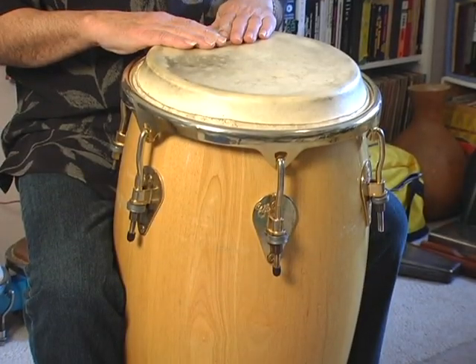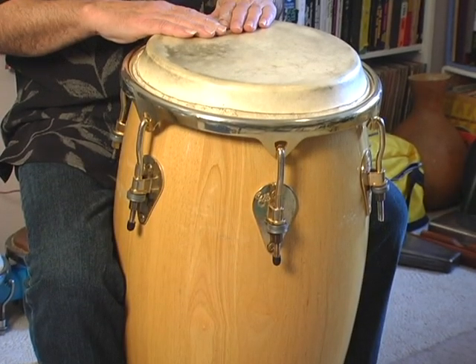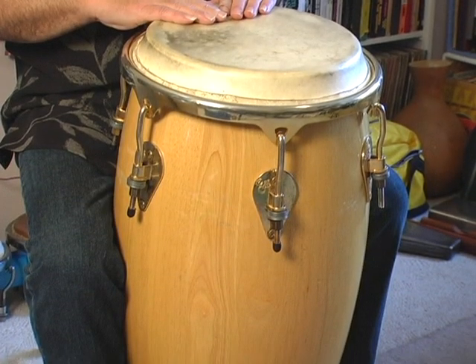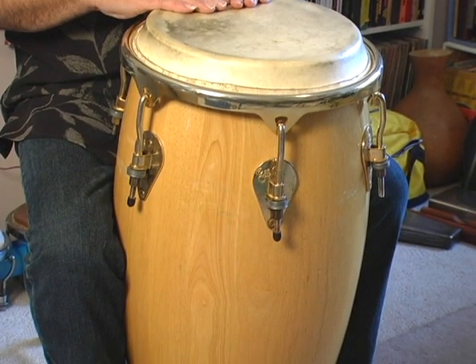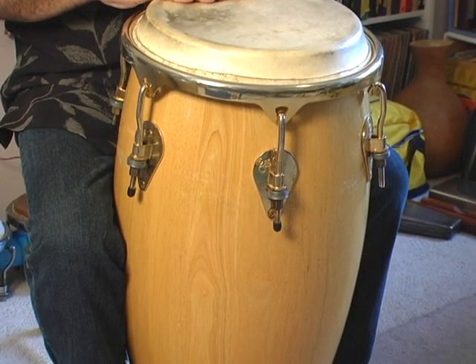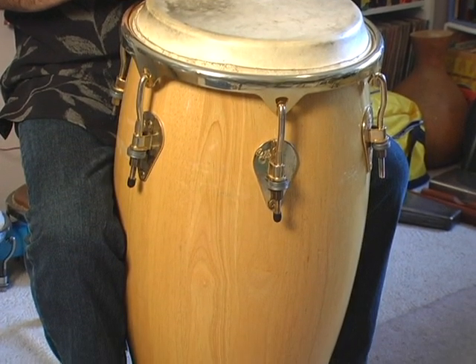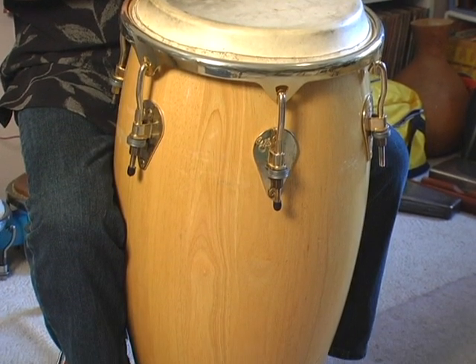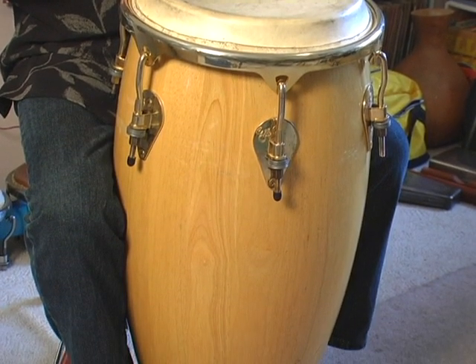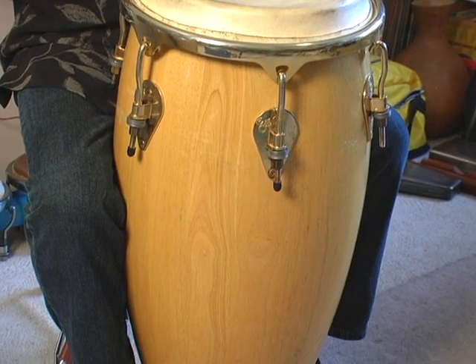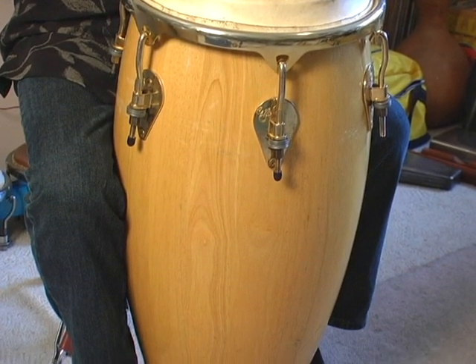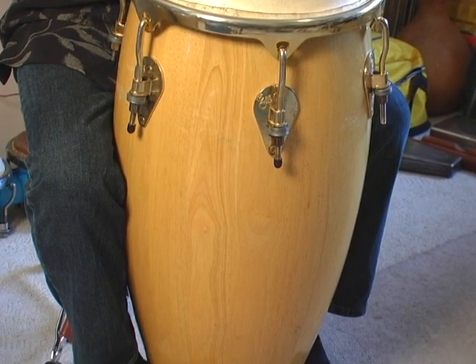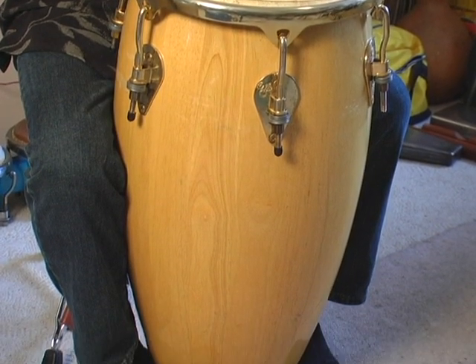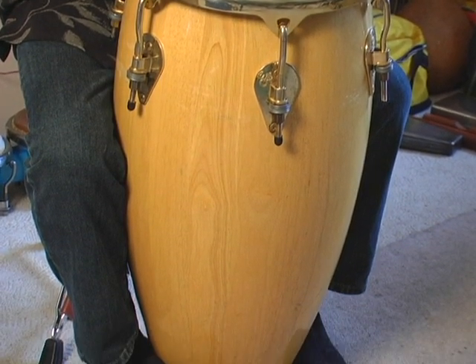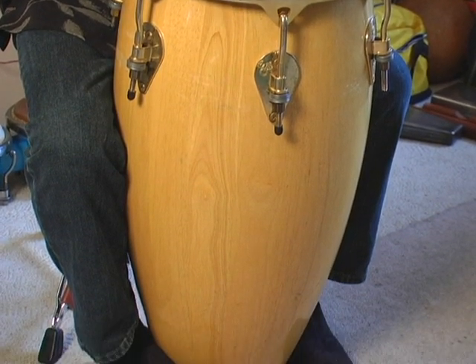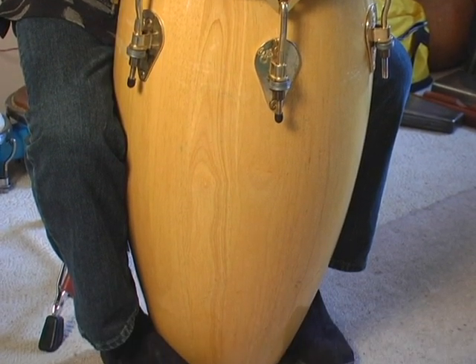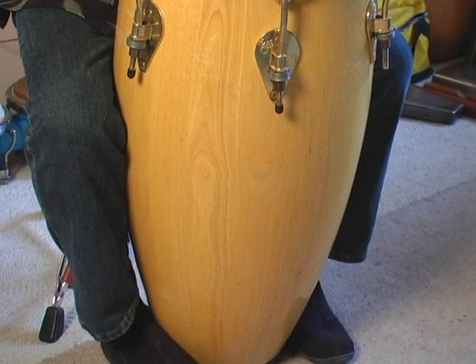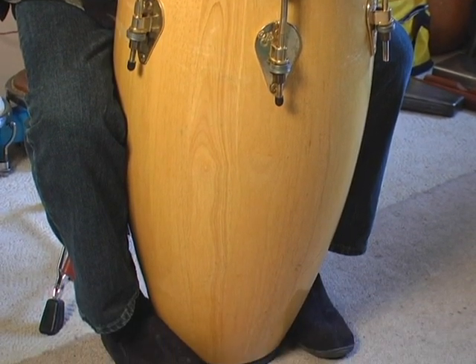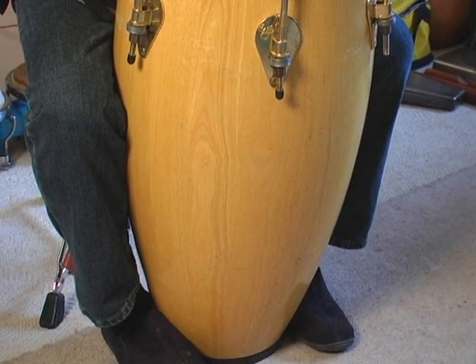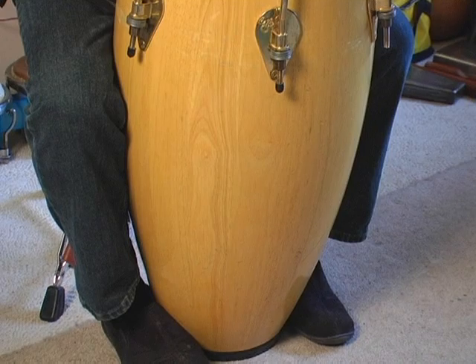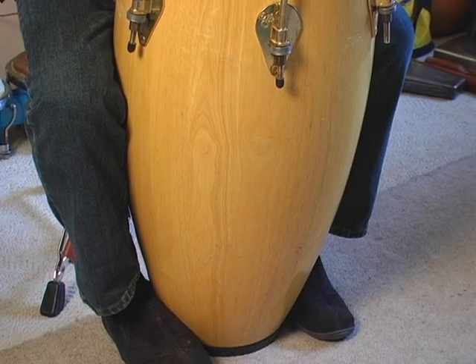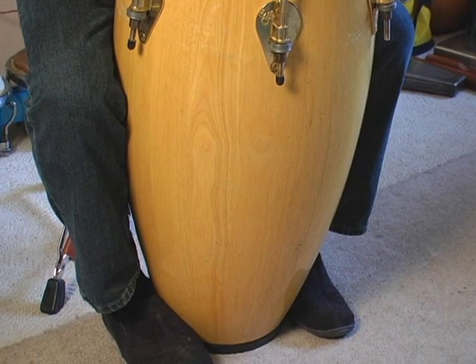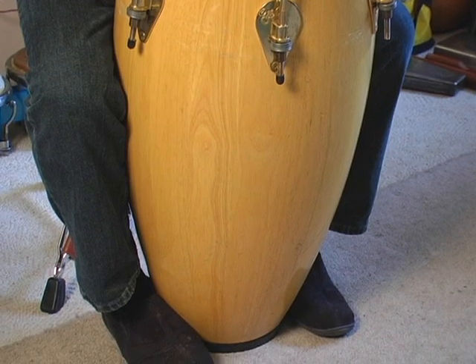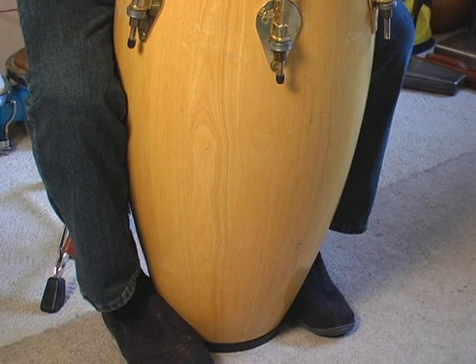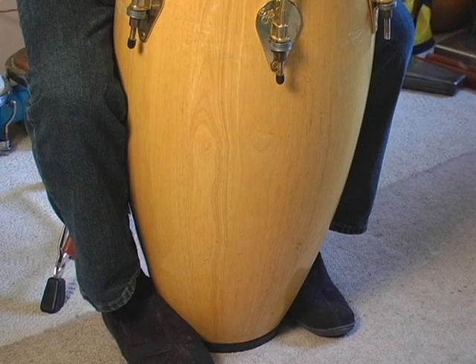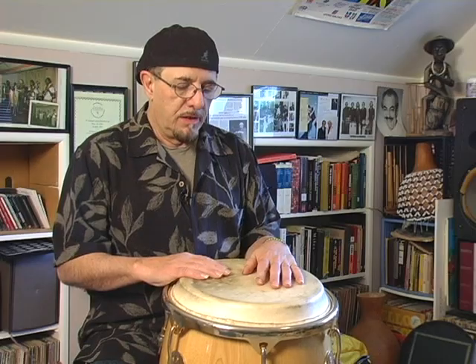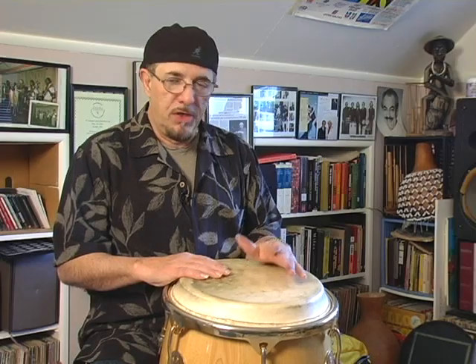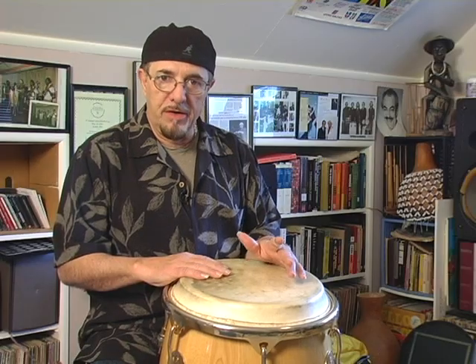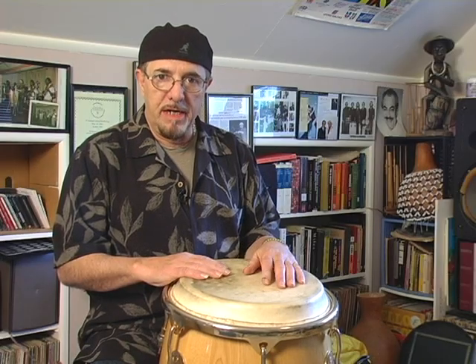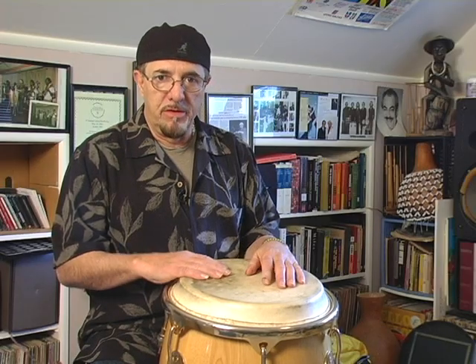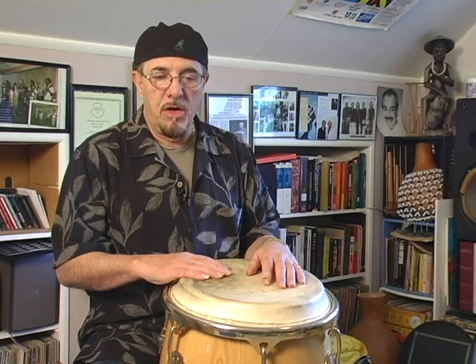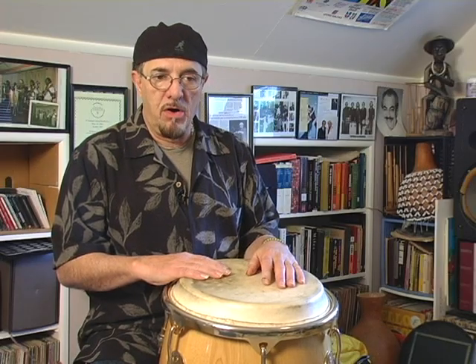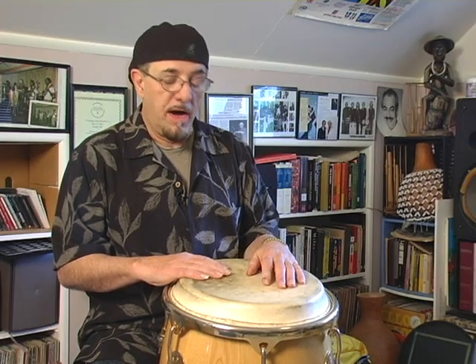This is the conga drum. This is the middle drum of three drums. The generic name is conga.